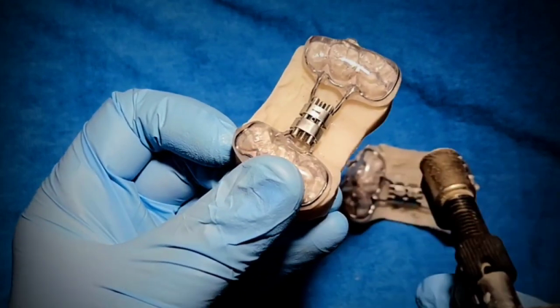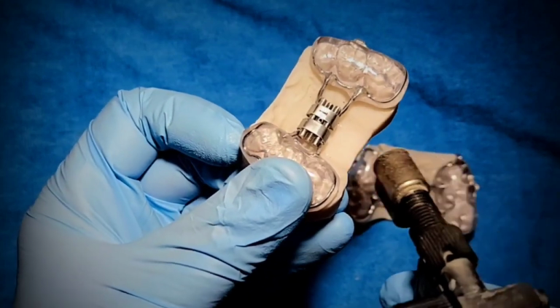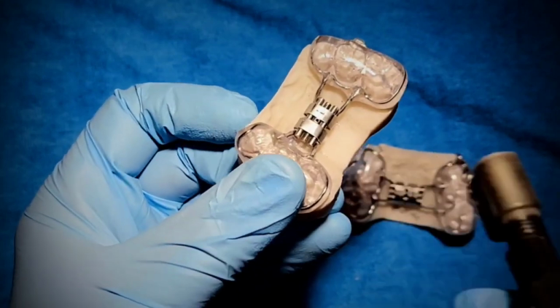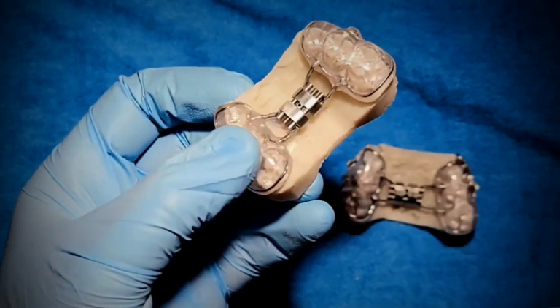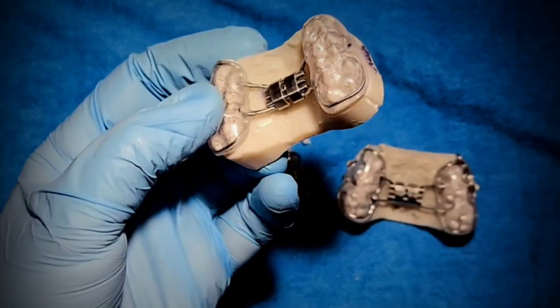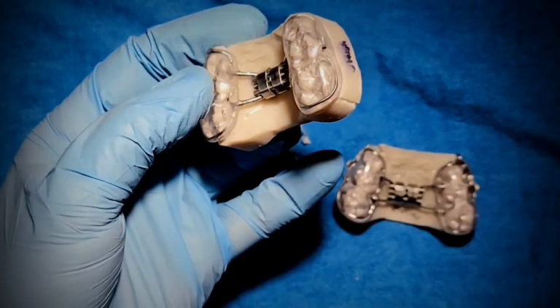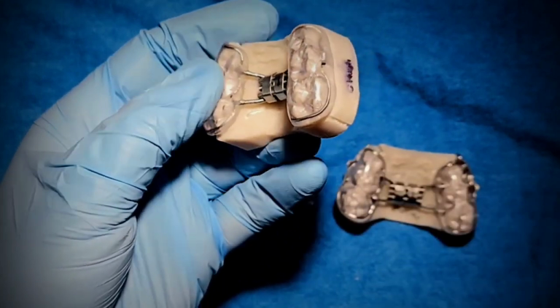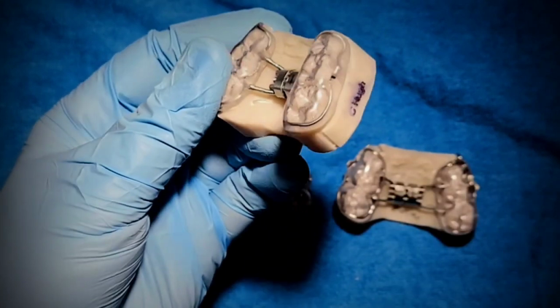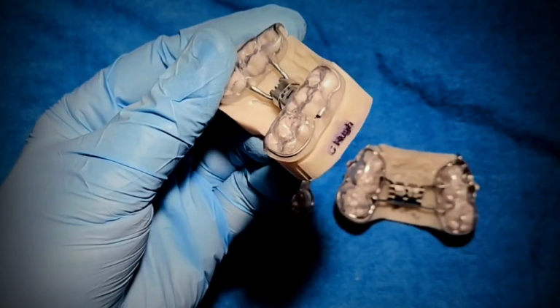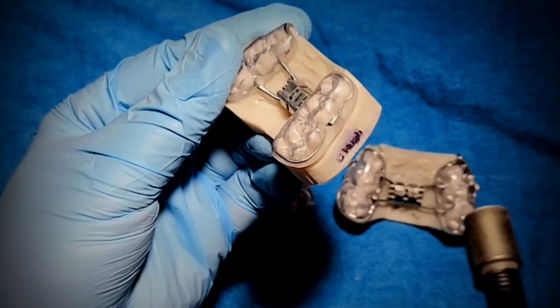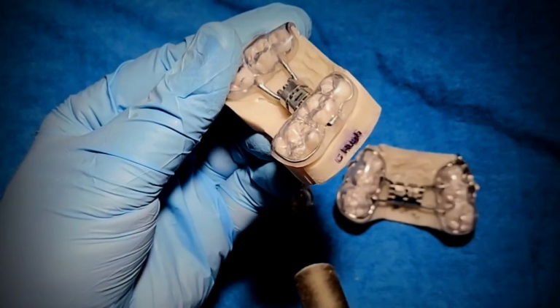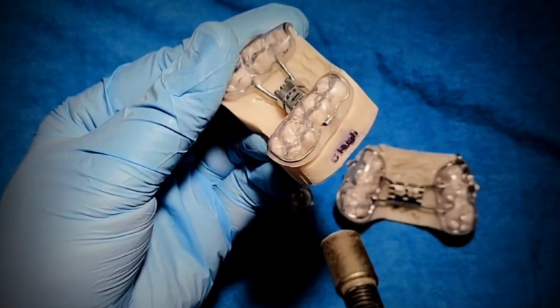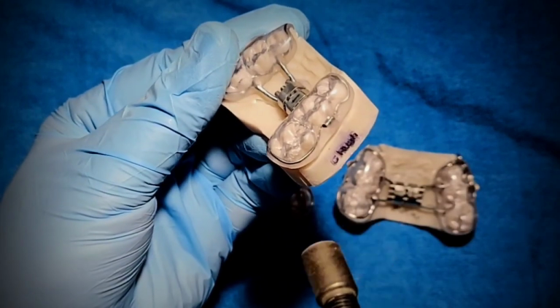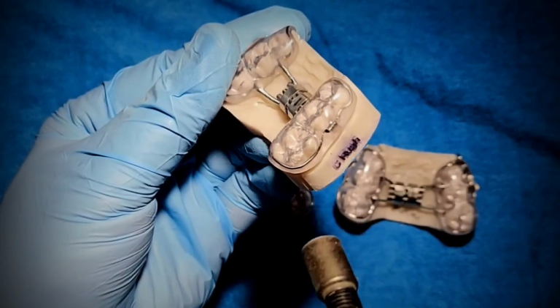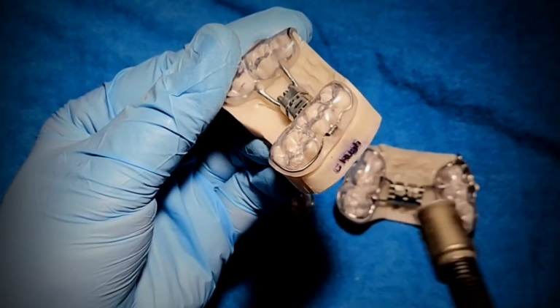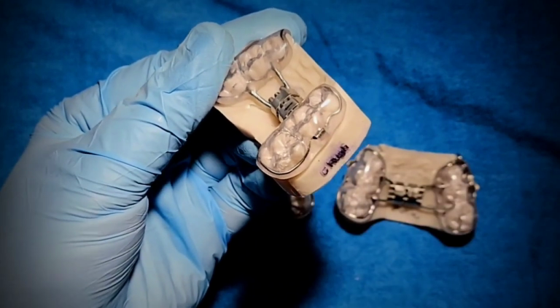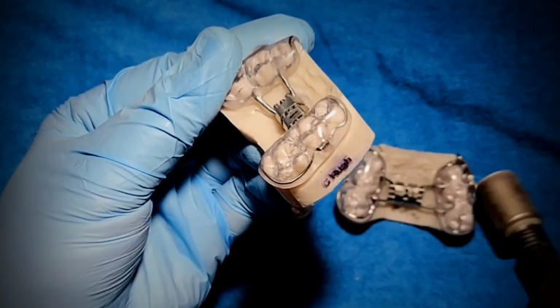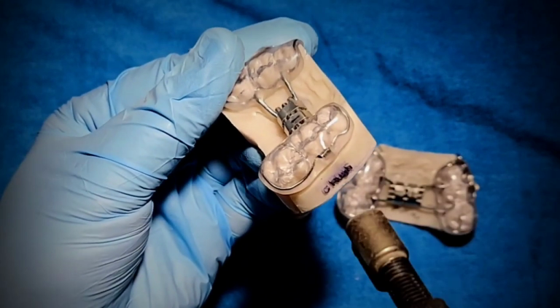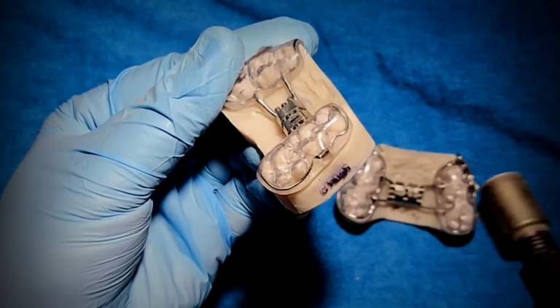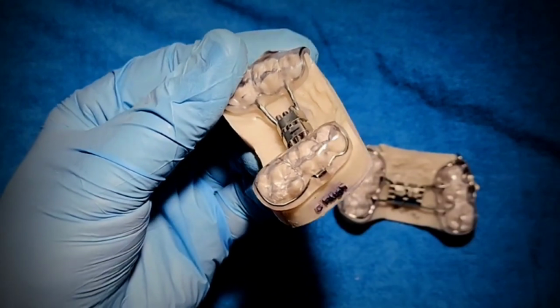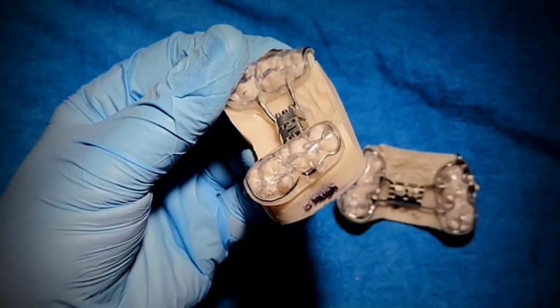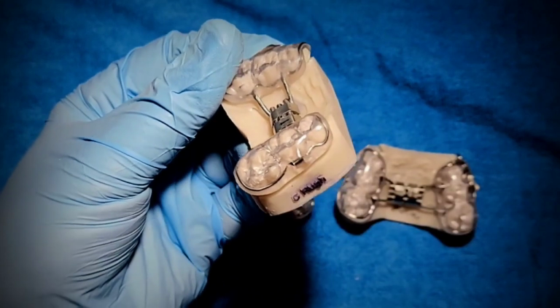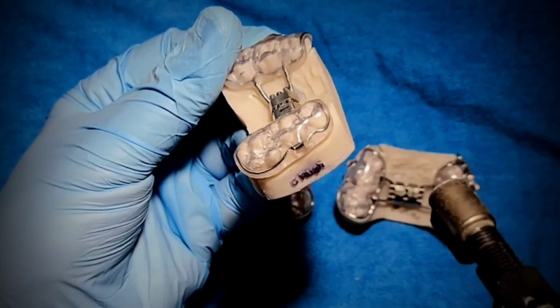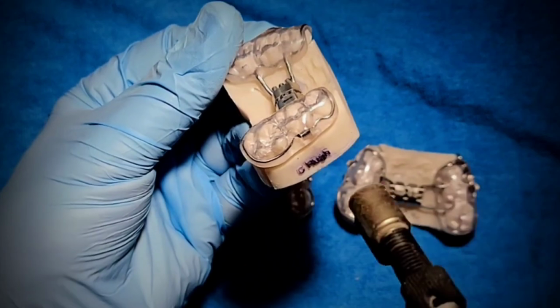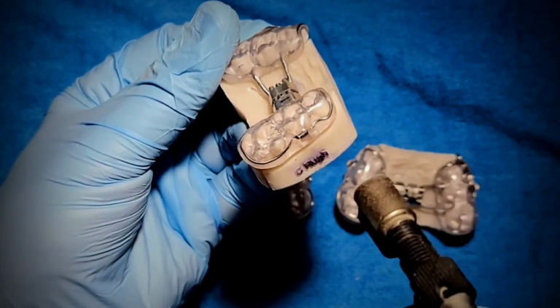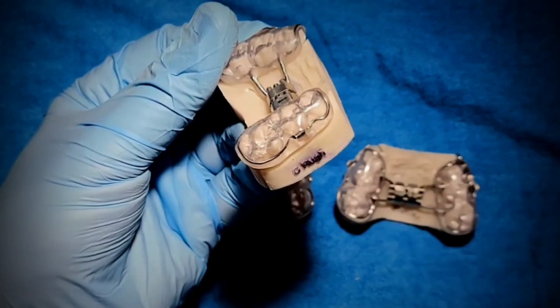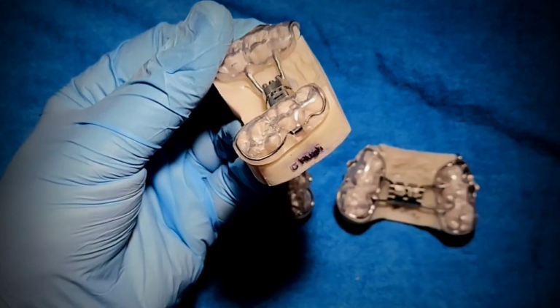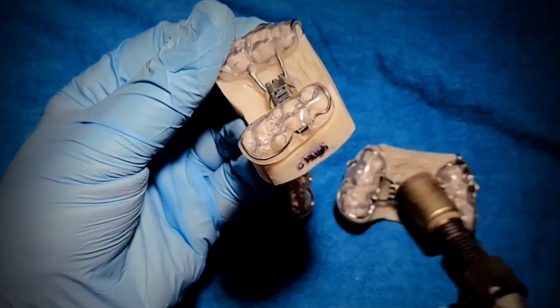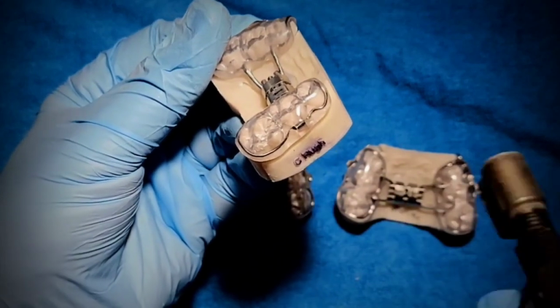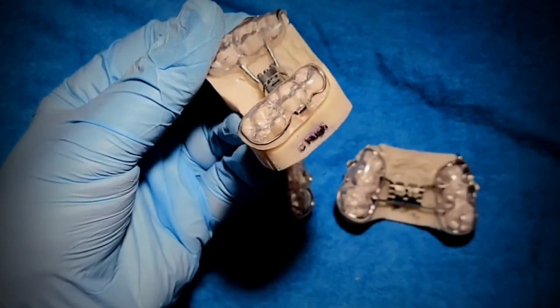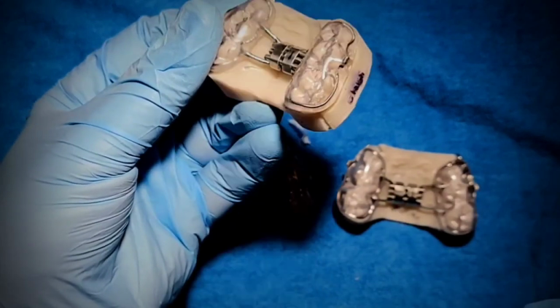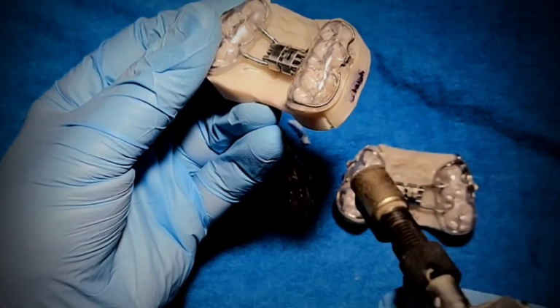This is so much easier than pumicing and polishing, and it comes out so much nicer.